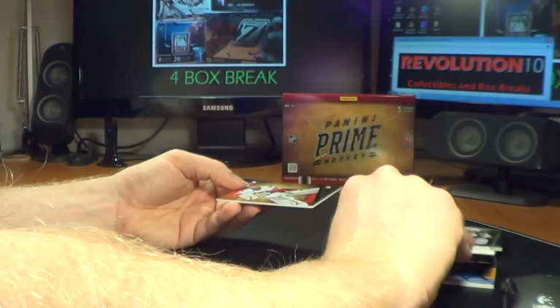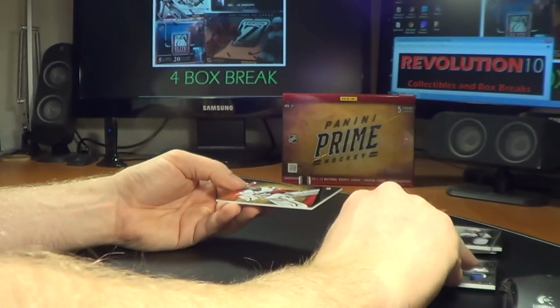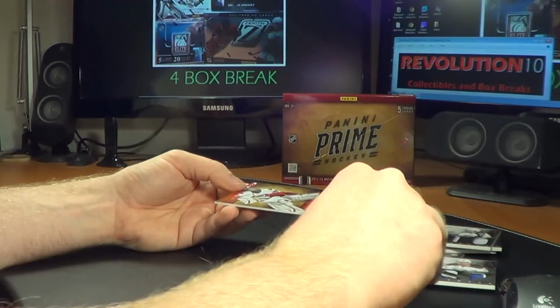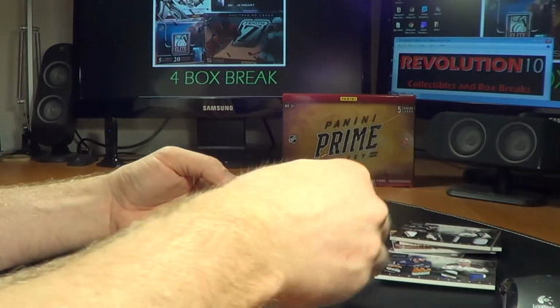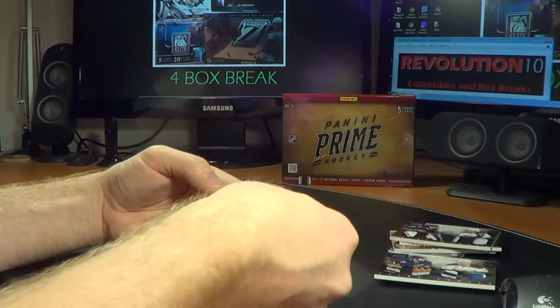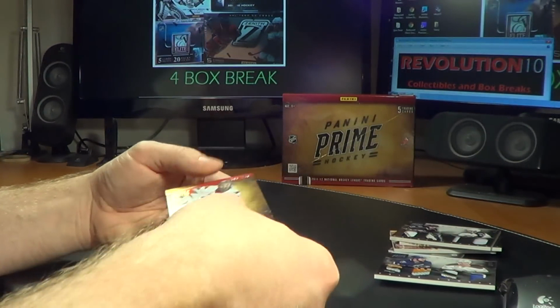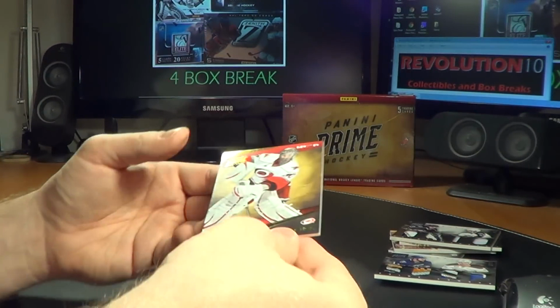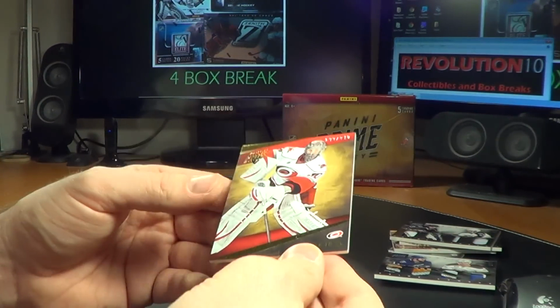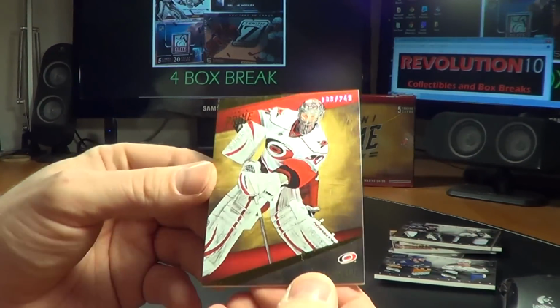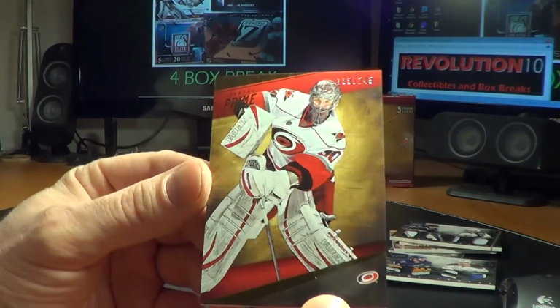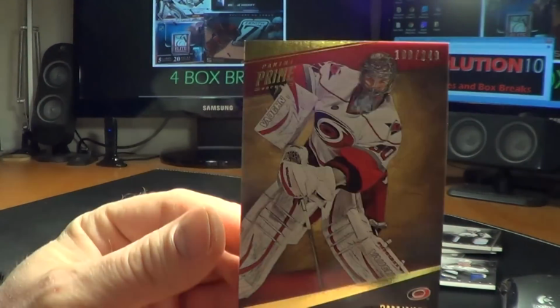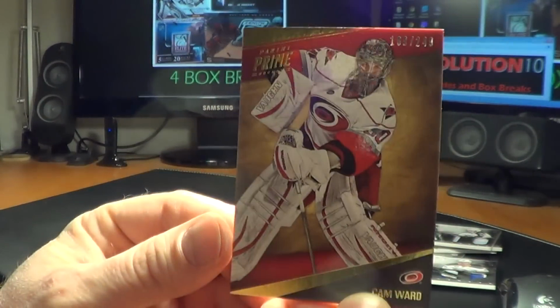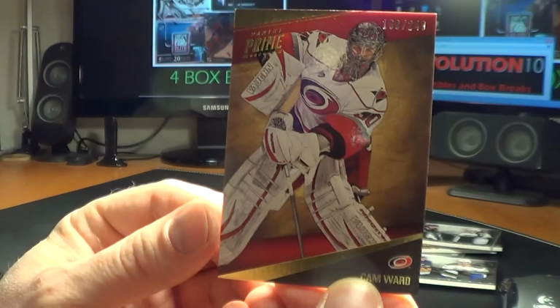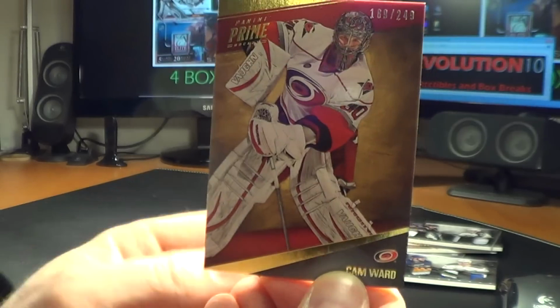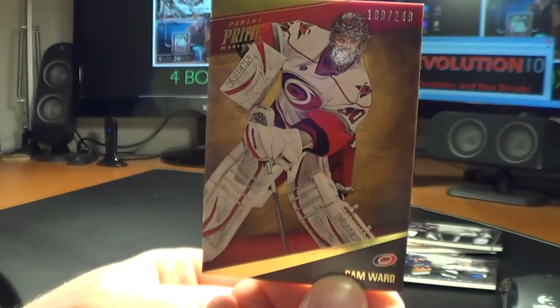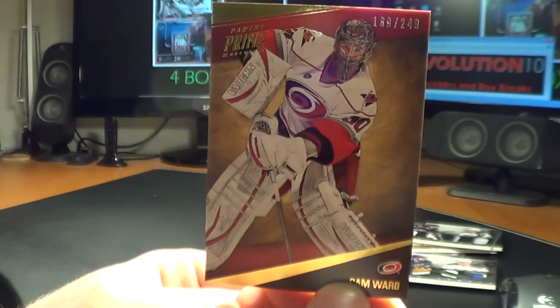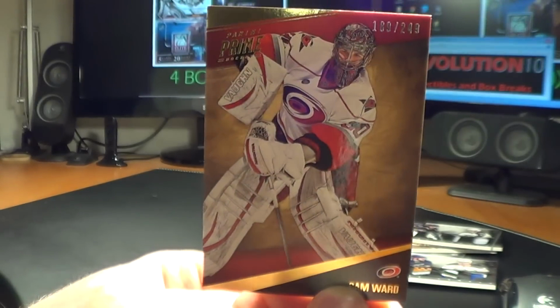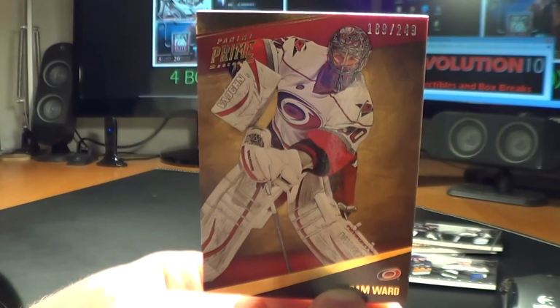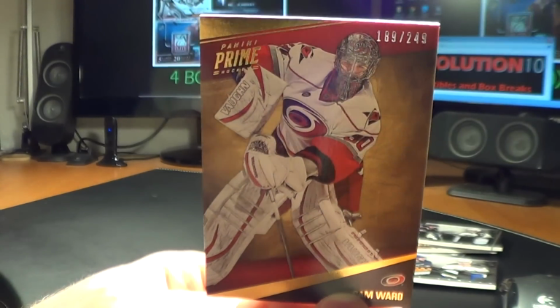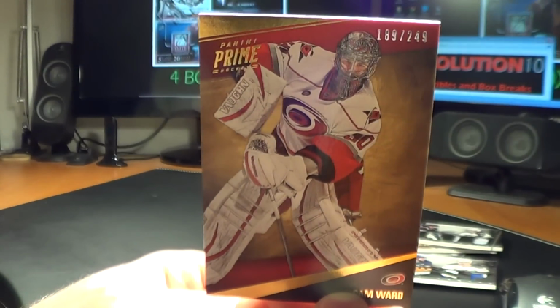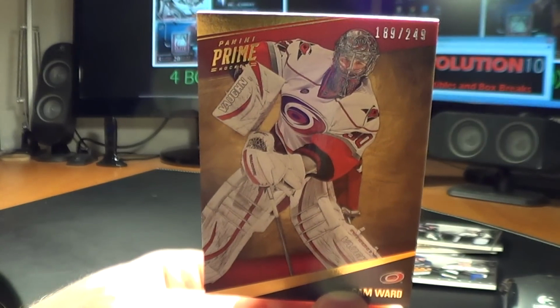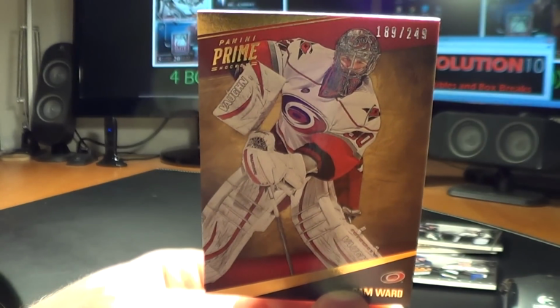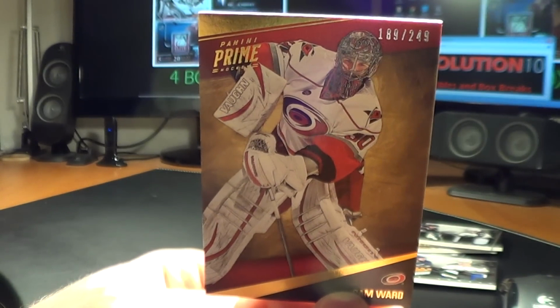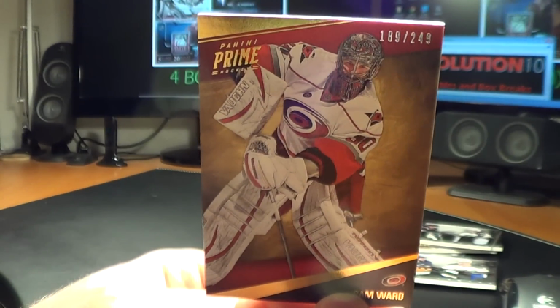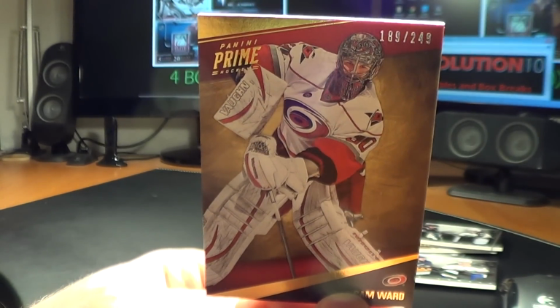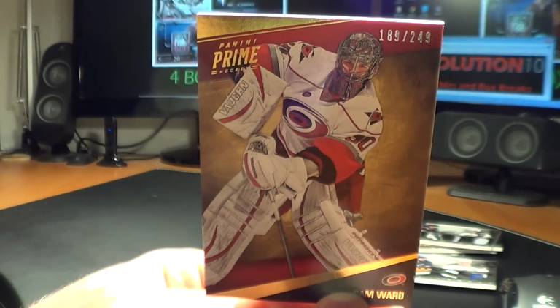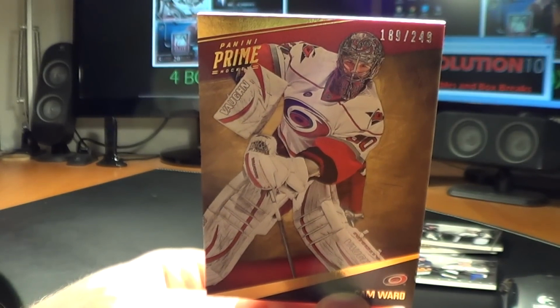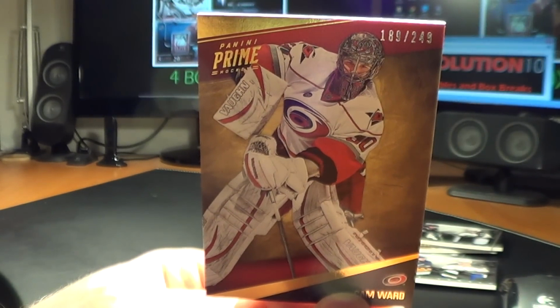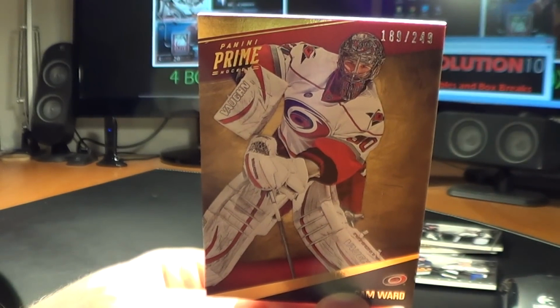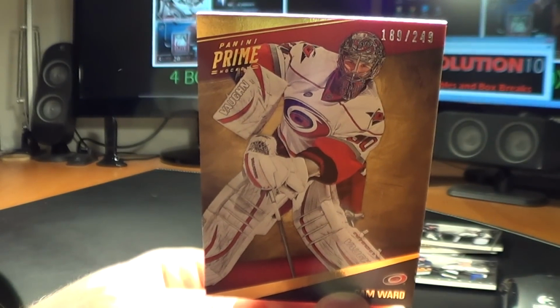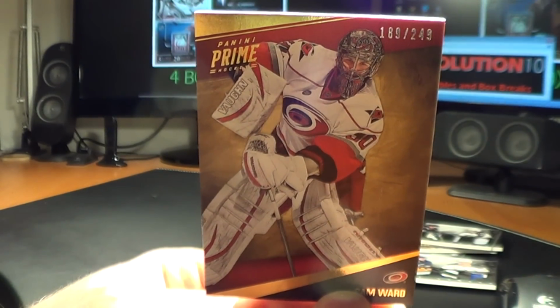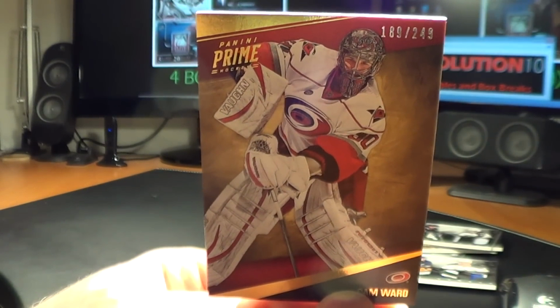The last card is Cam Ward base for the Carolina Hurricanes, 189 of 249.